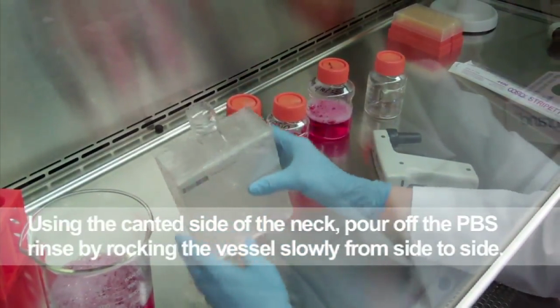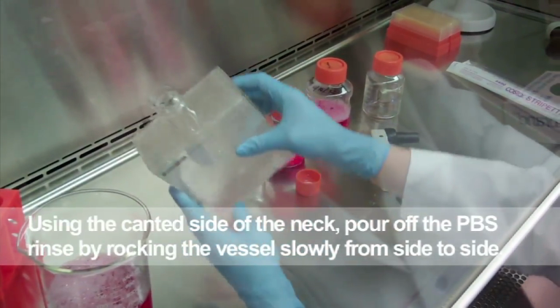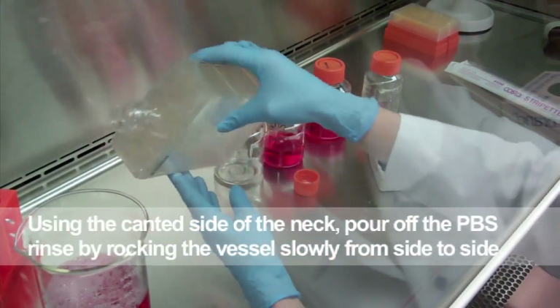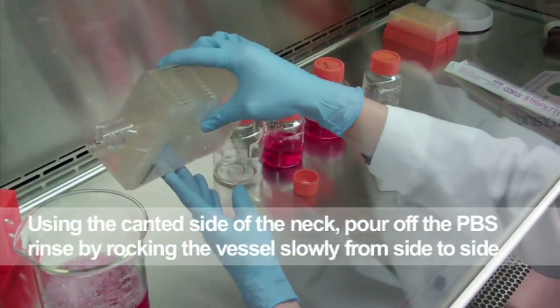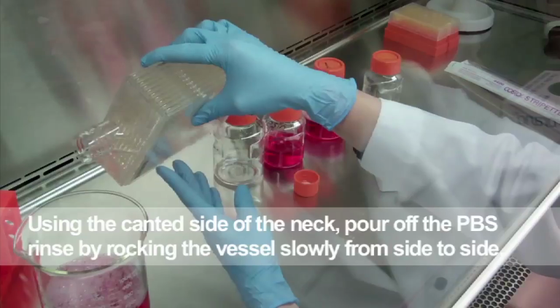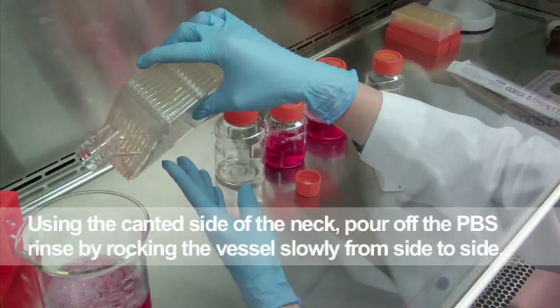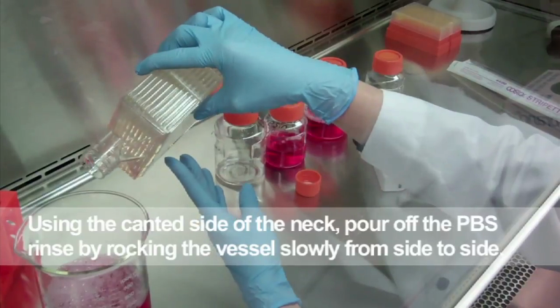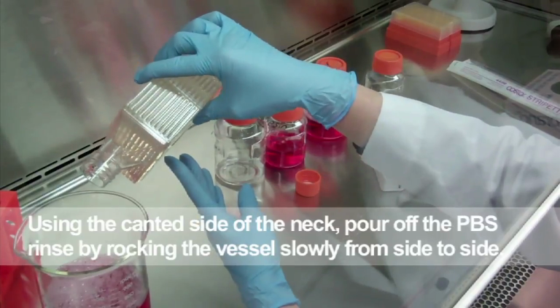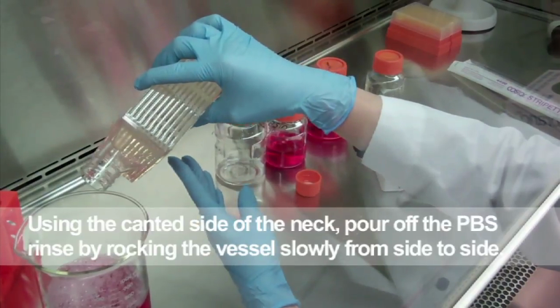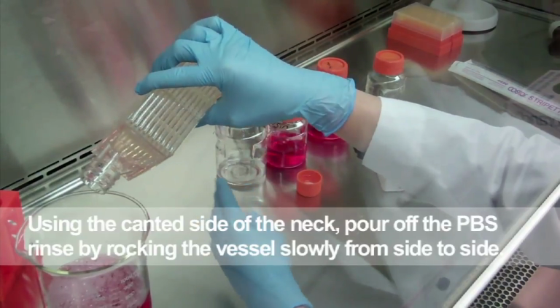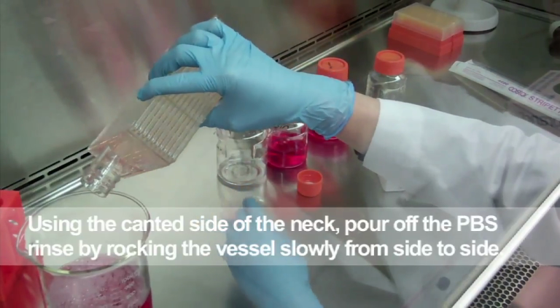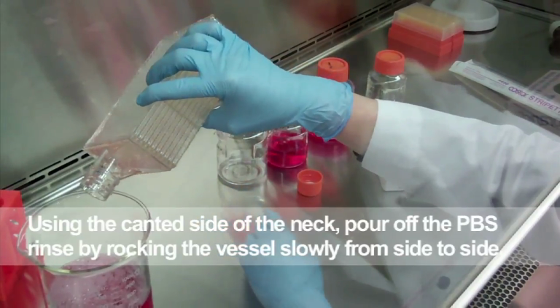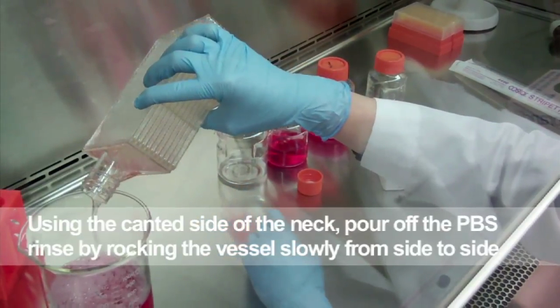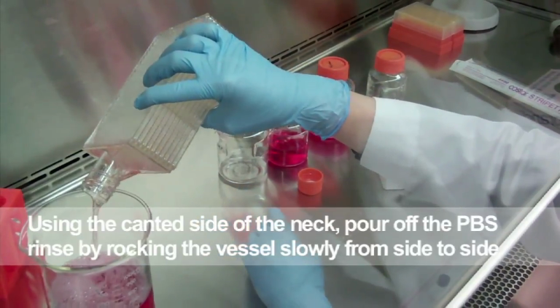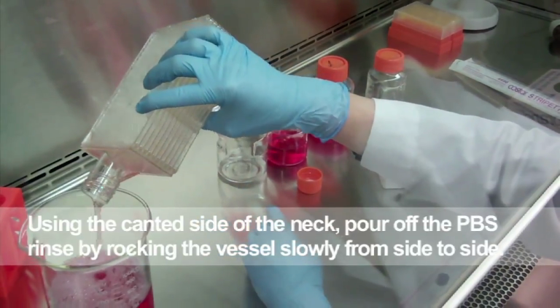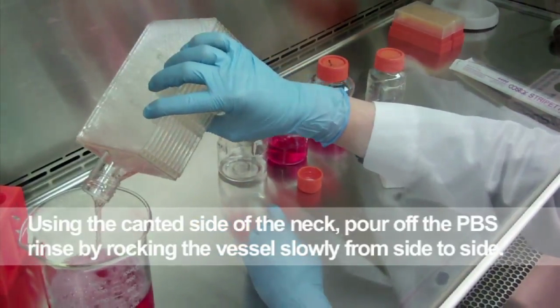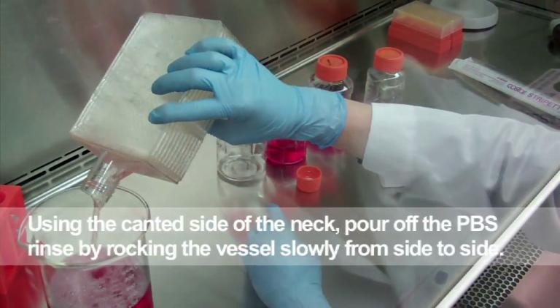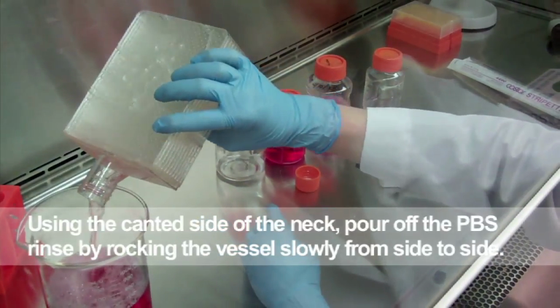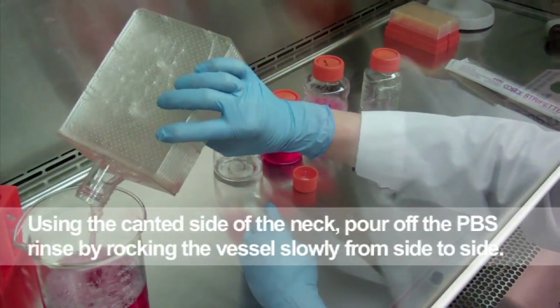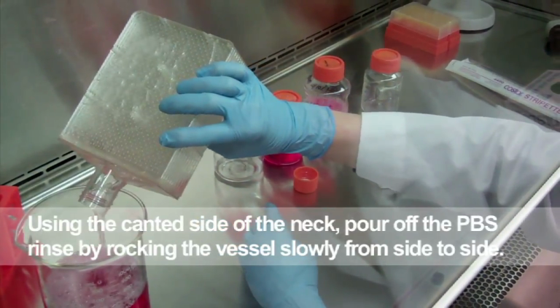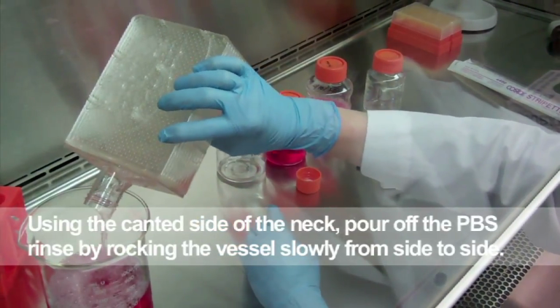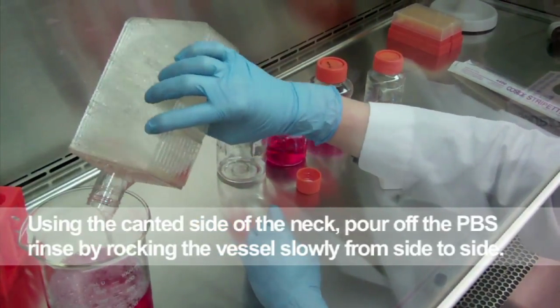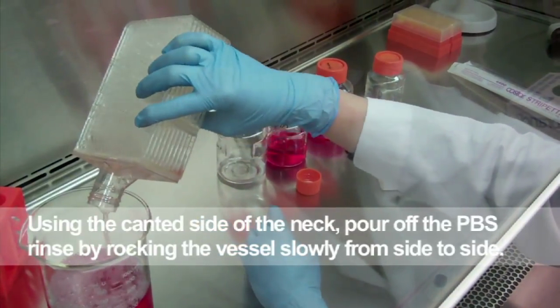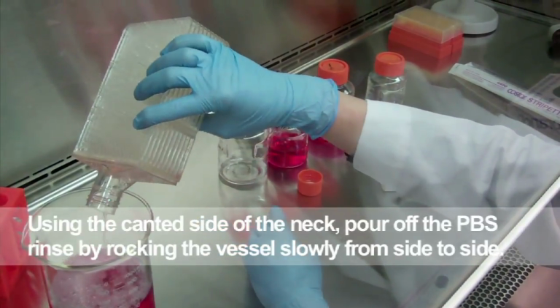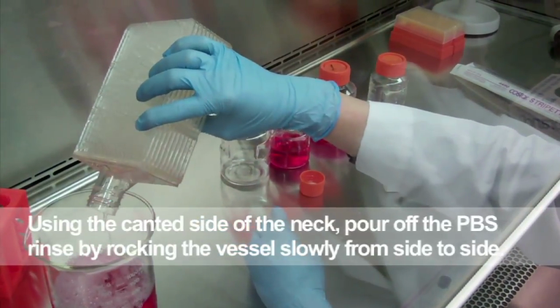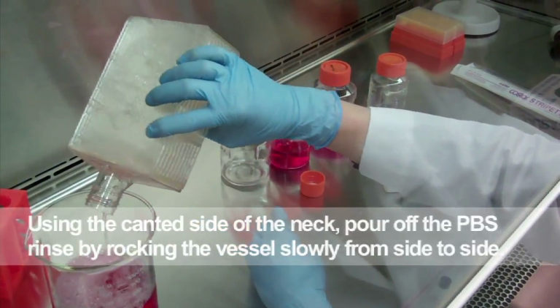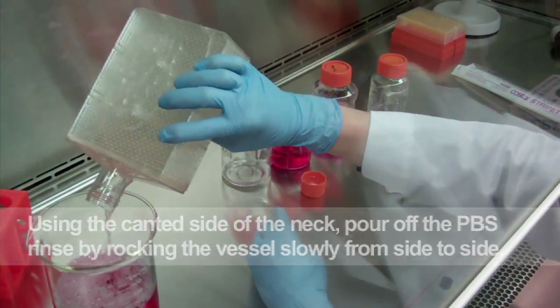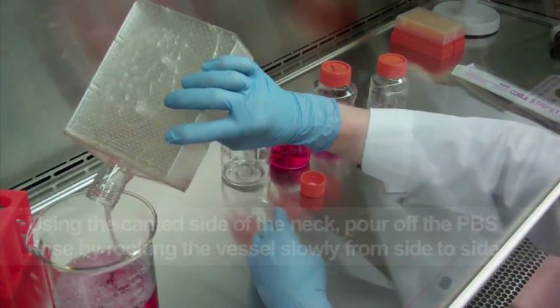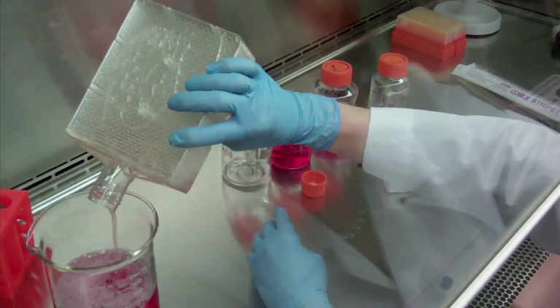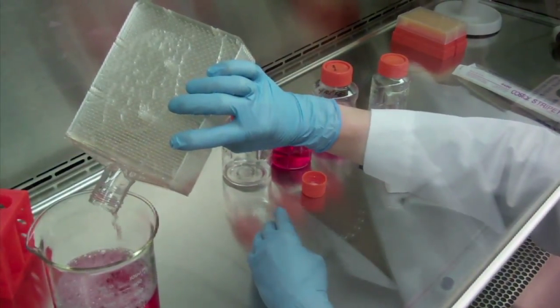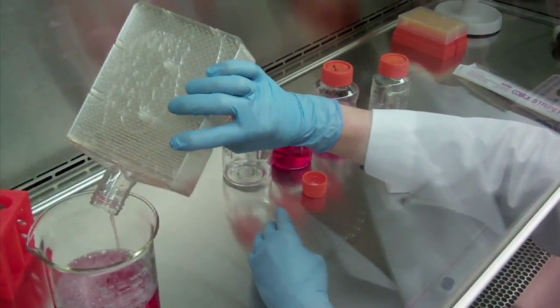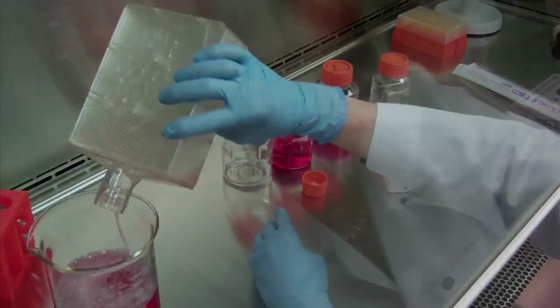Using the canted side of the neck, pour off the PBS rinse into a waste container, rocking the vessel slowly from side to side.